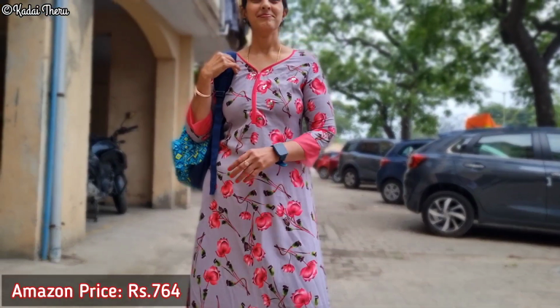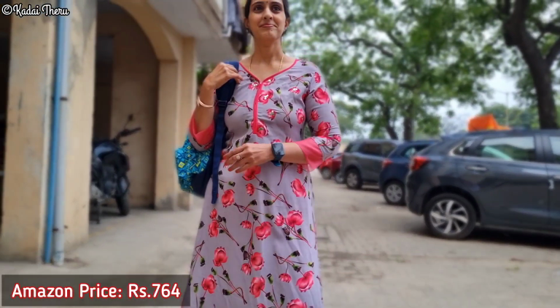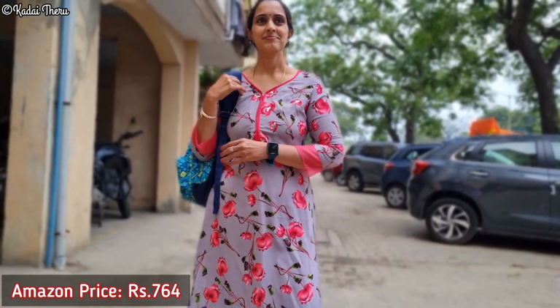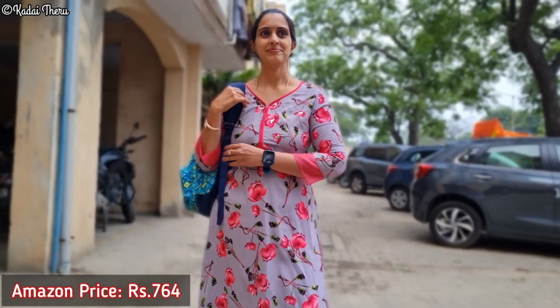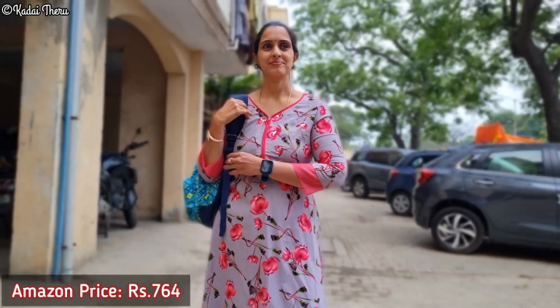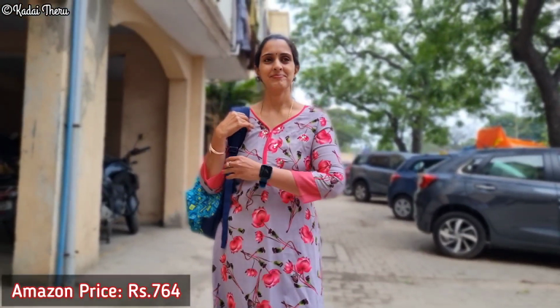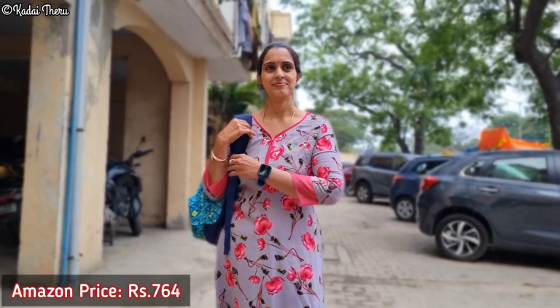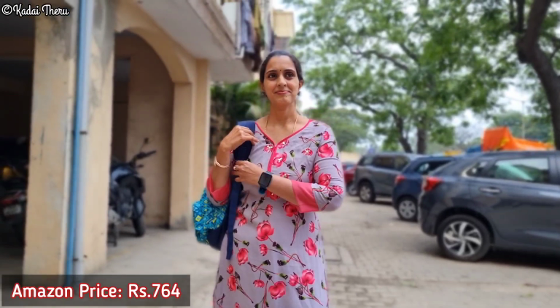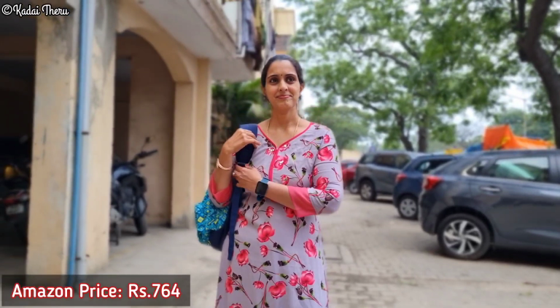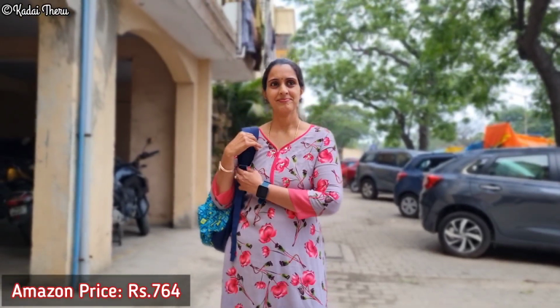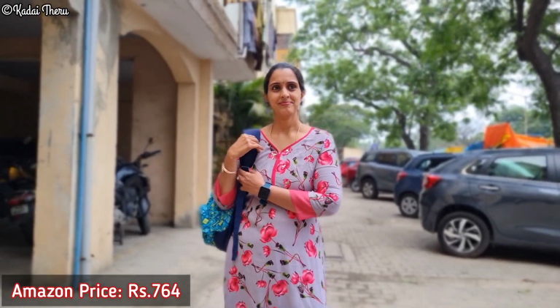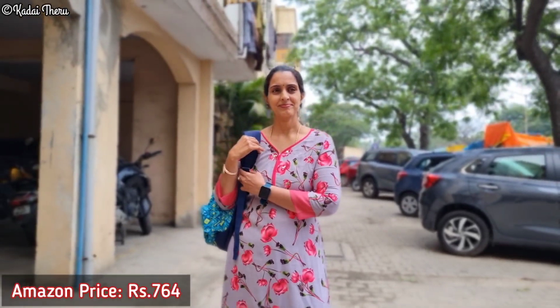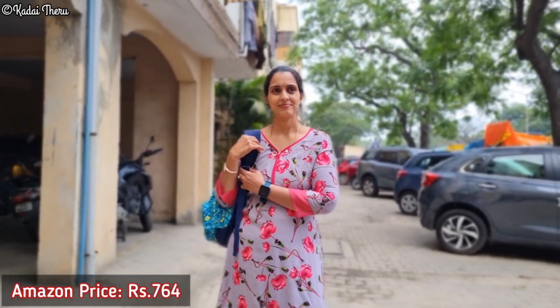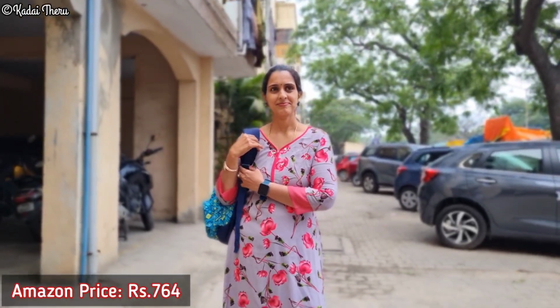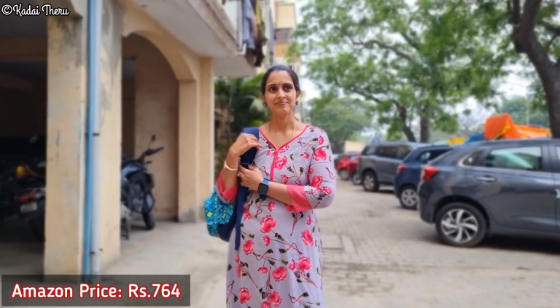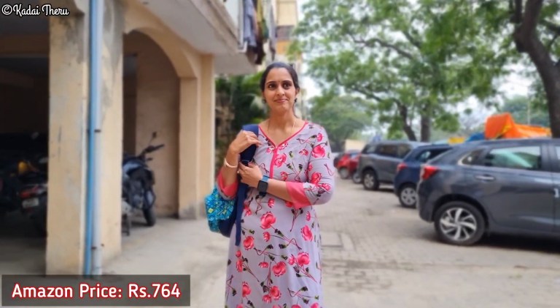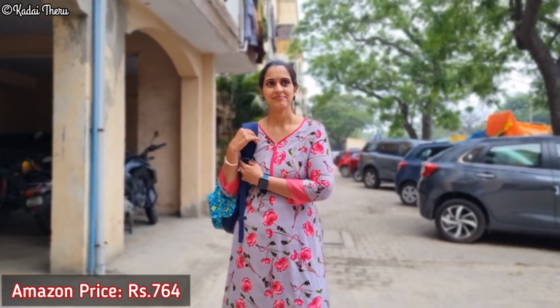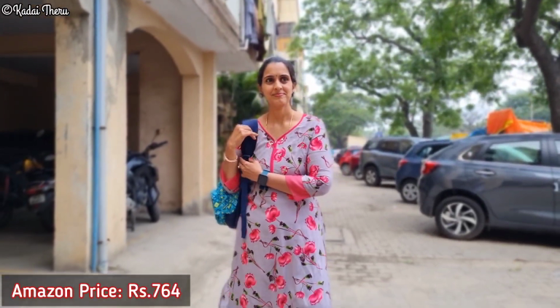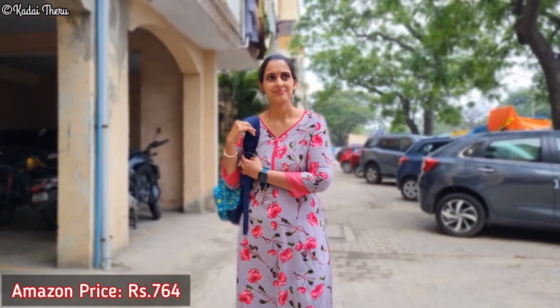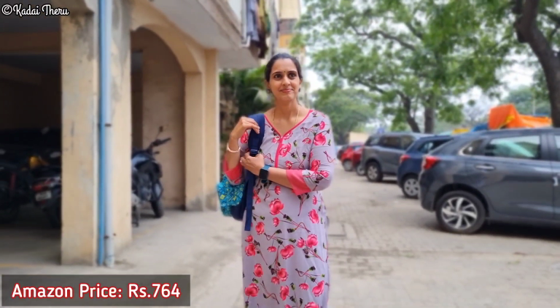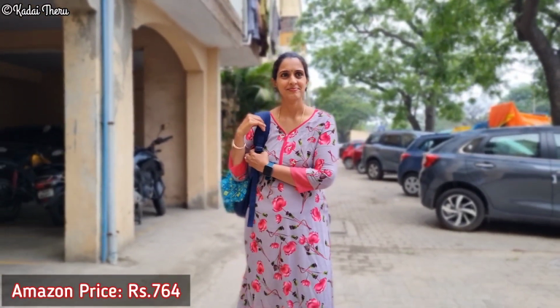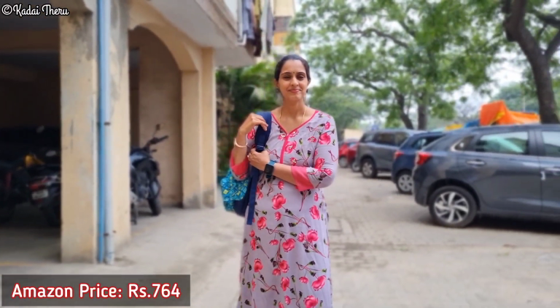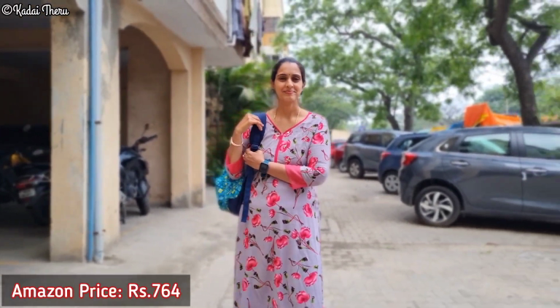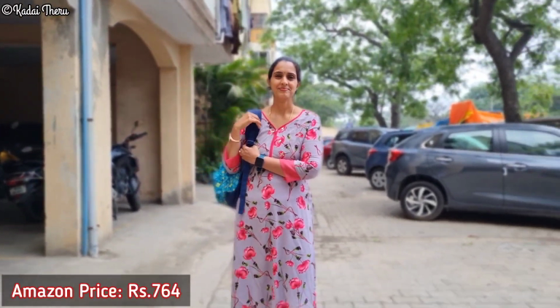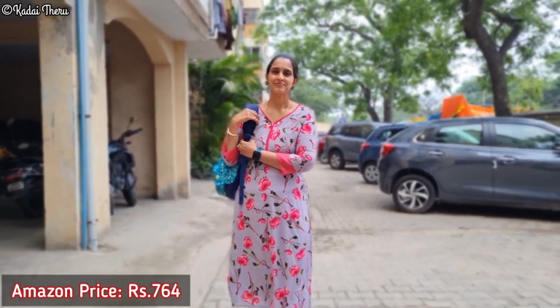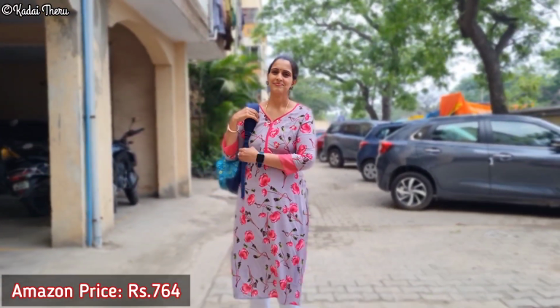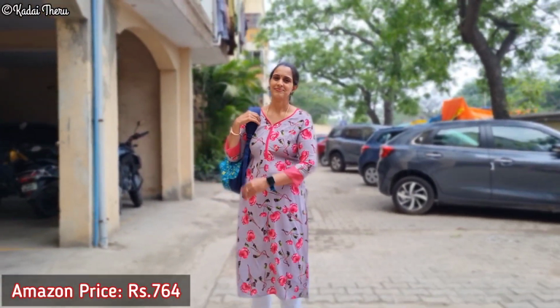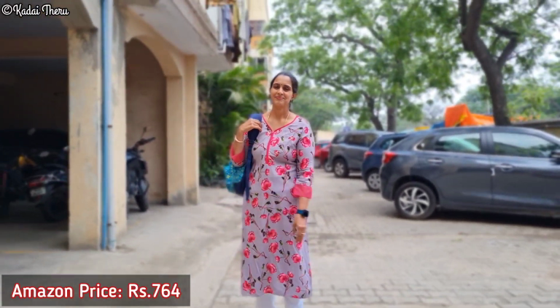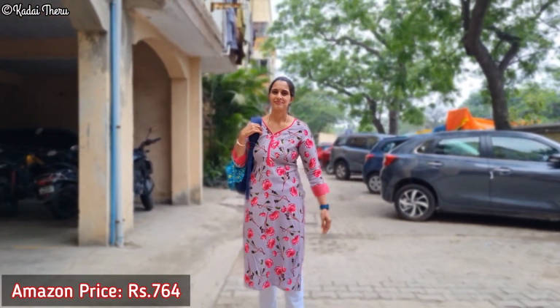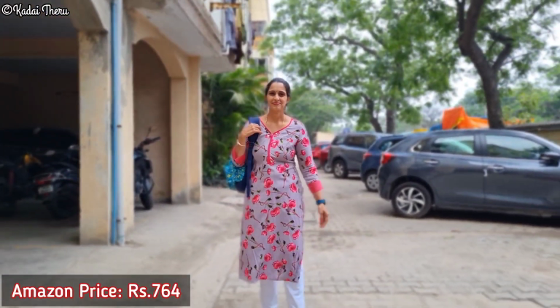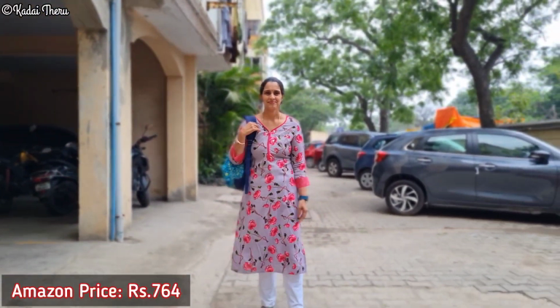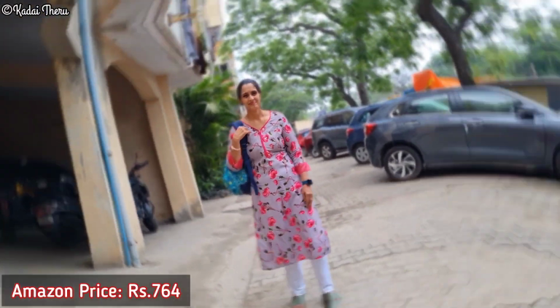If you wear it on Friday, you can wear it to college or the office. If you don't want to travel, this is a best outfit.